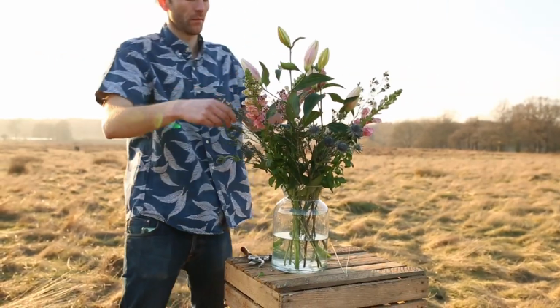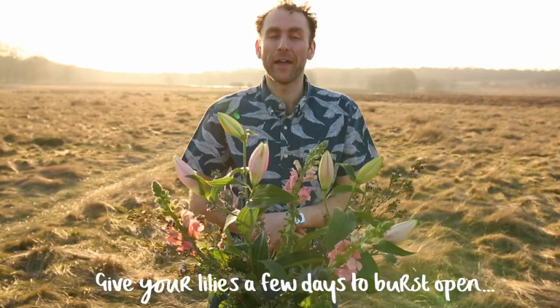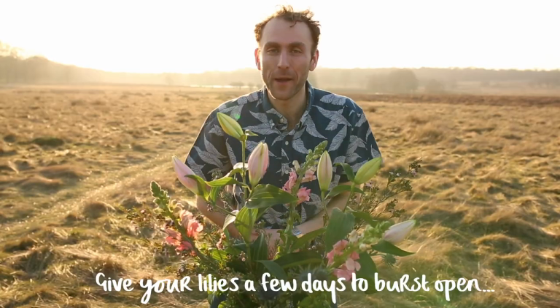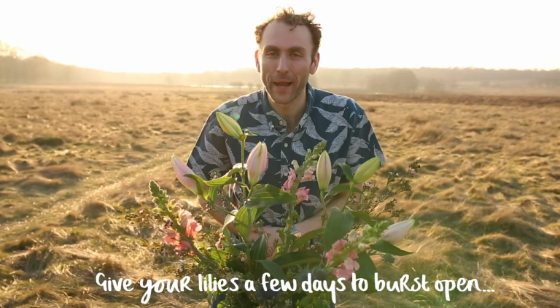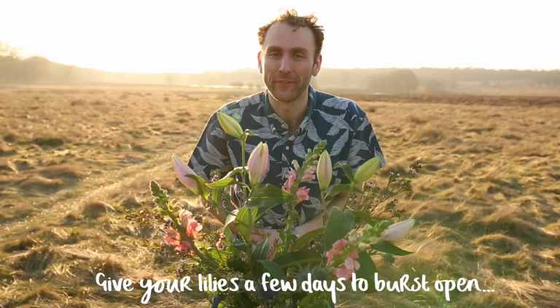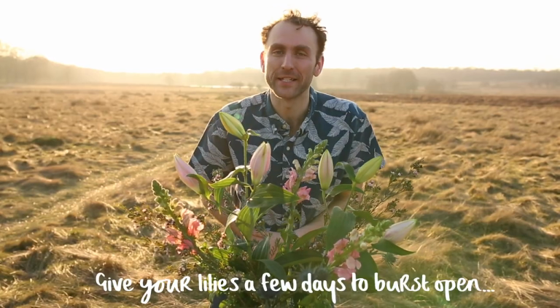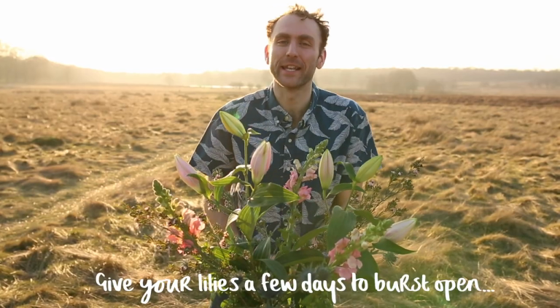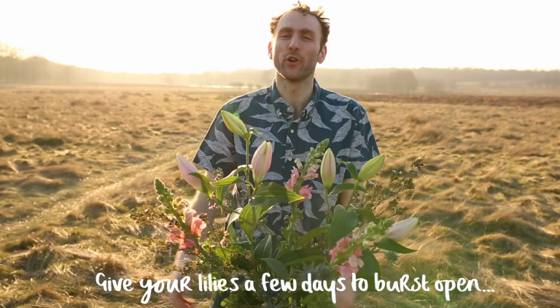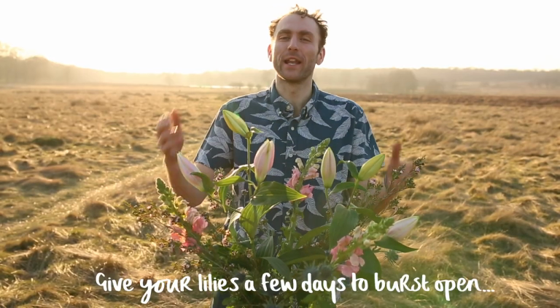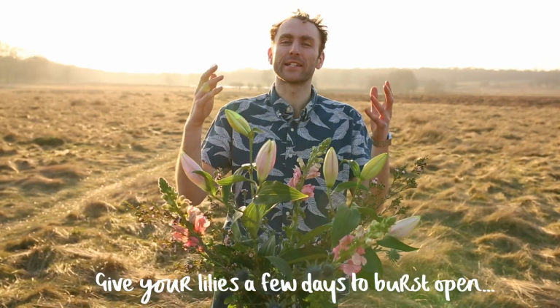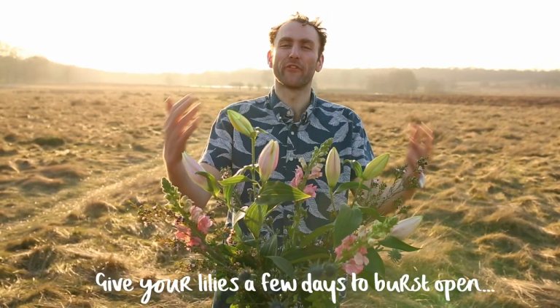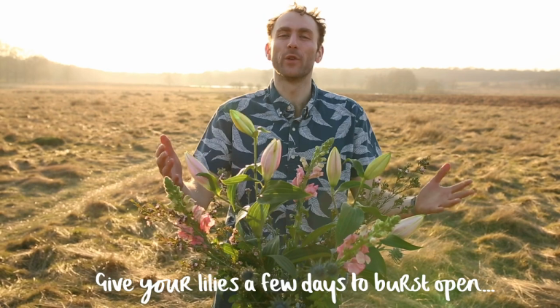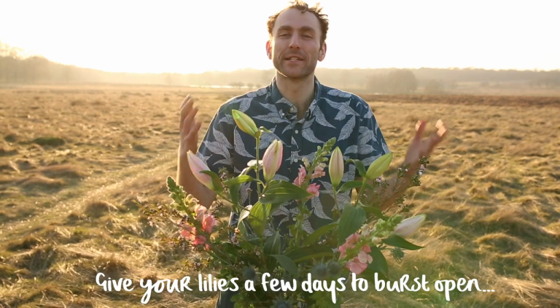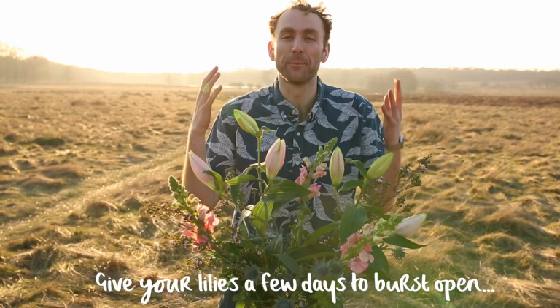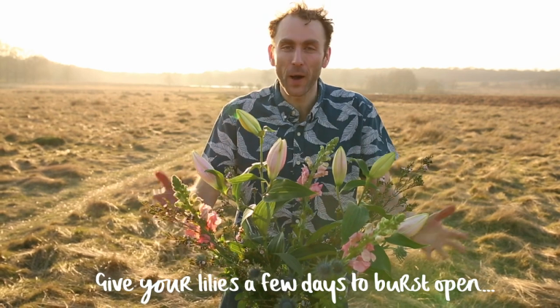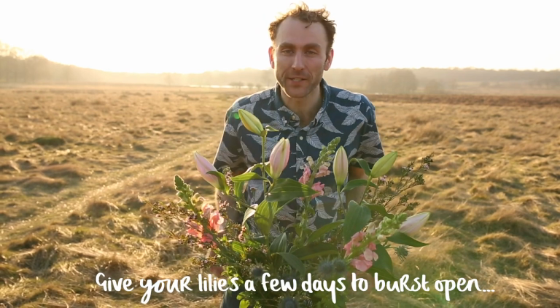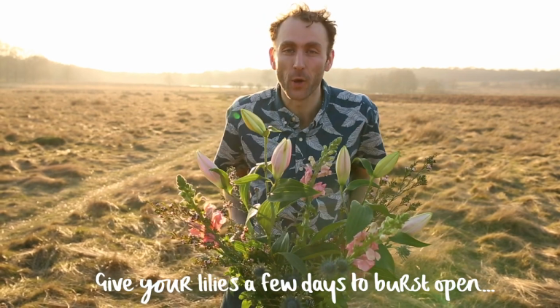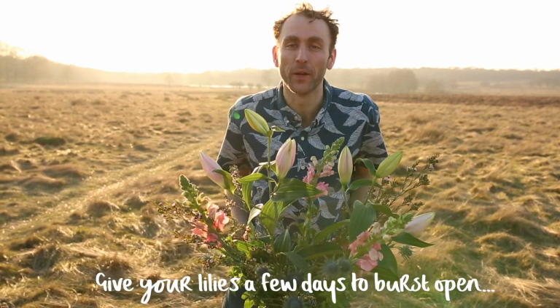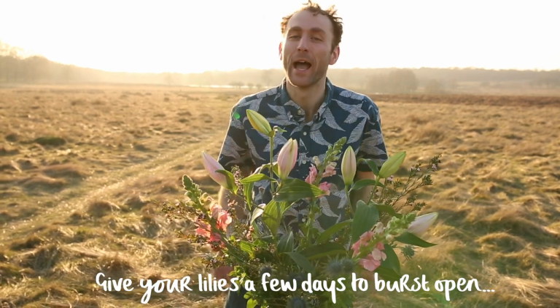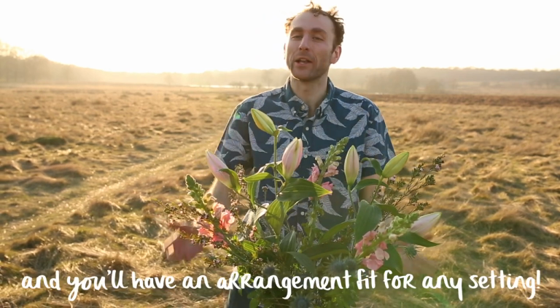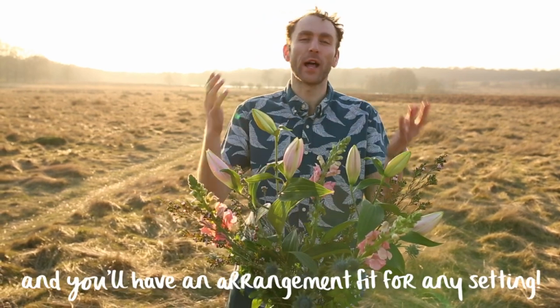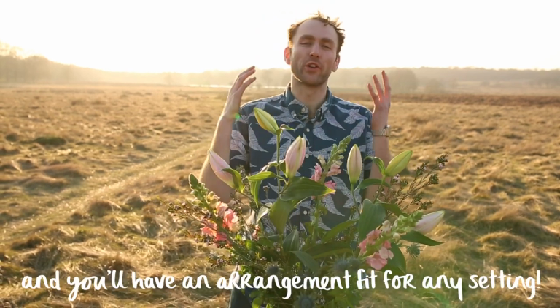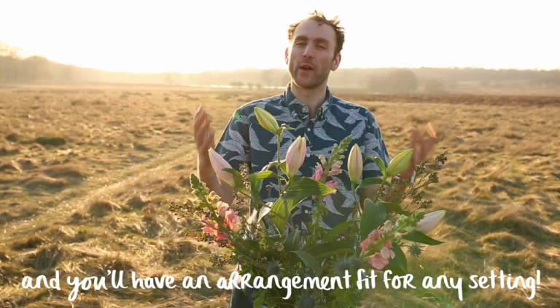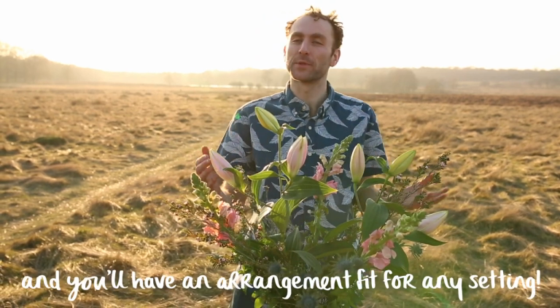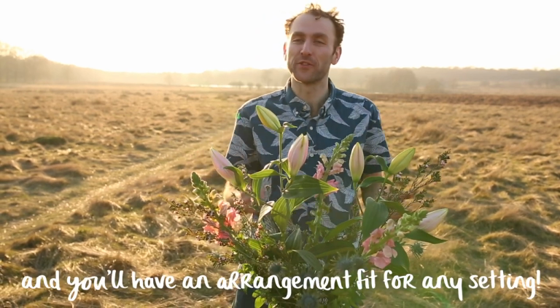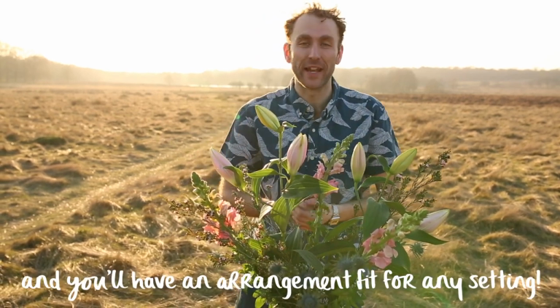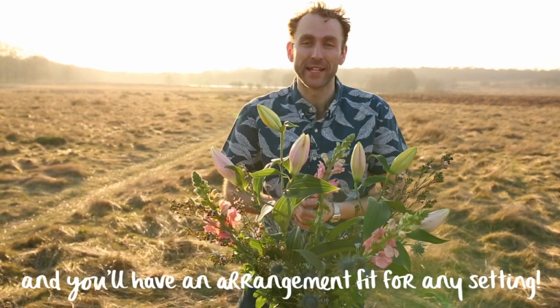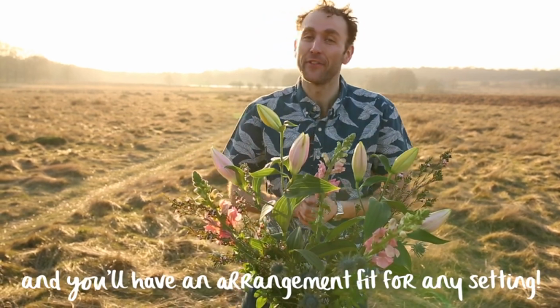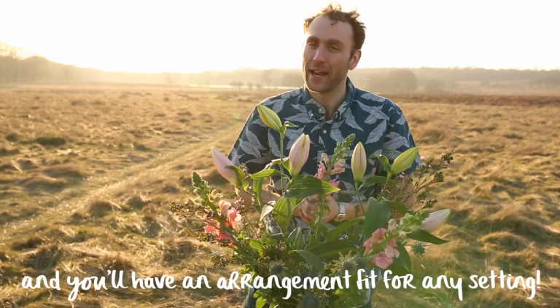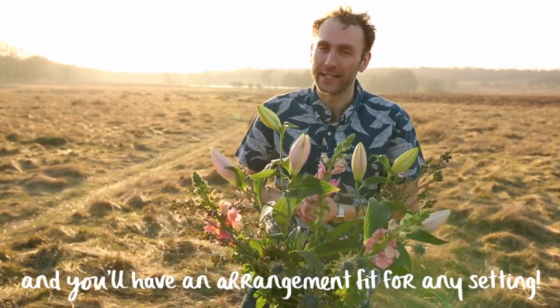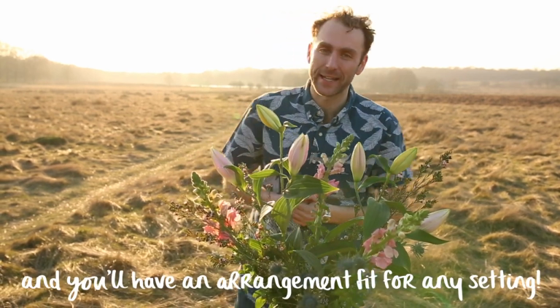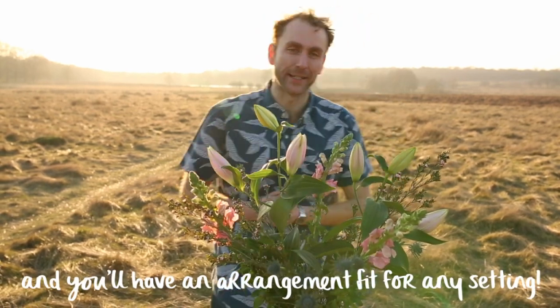And there we have it. Give your lilies a few days to burst open and you'll have an arrangement fit for any setting.